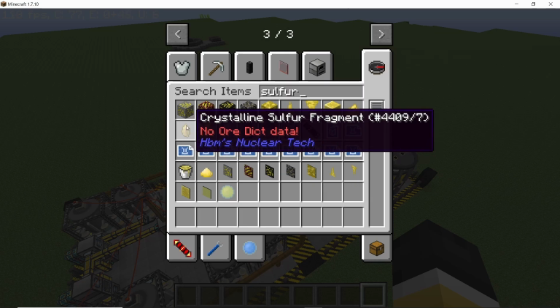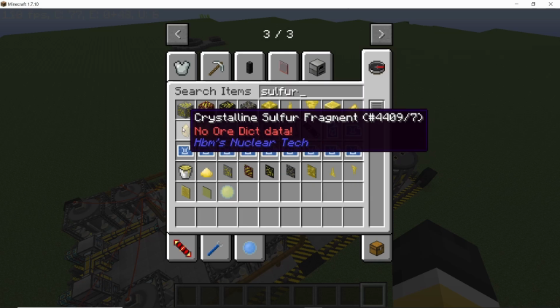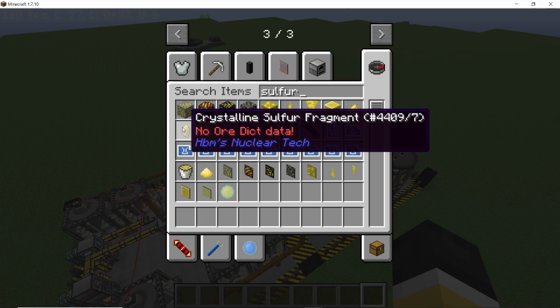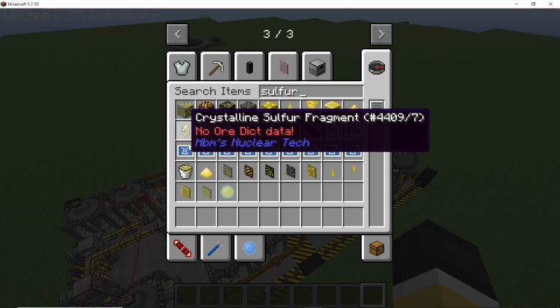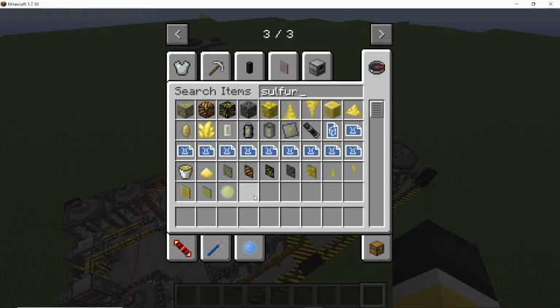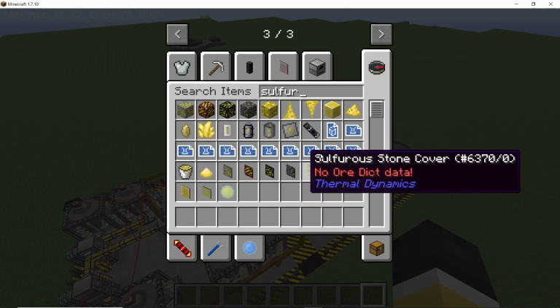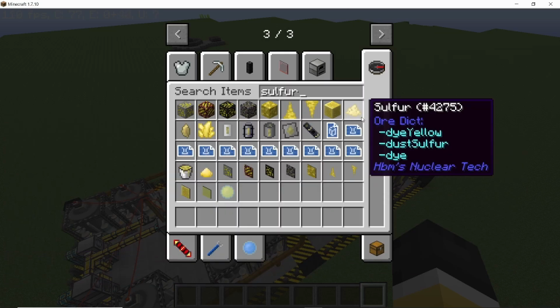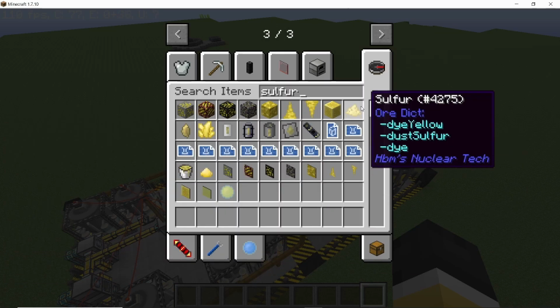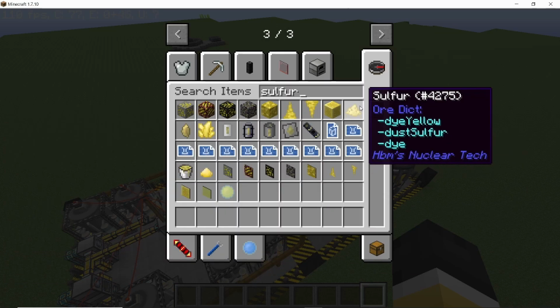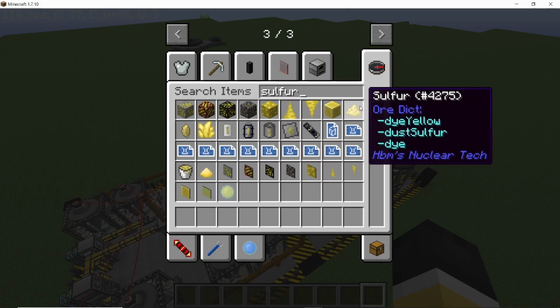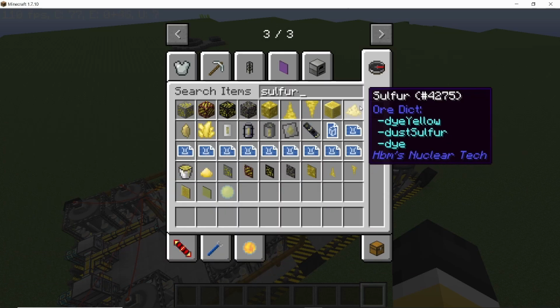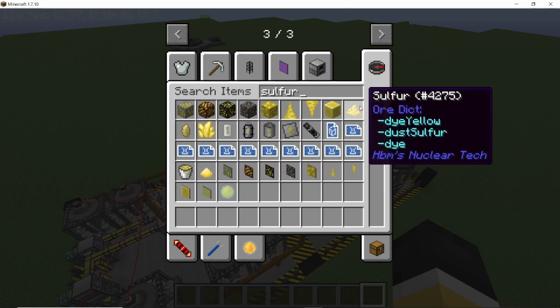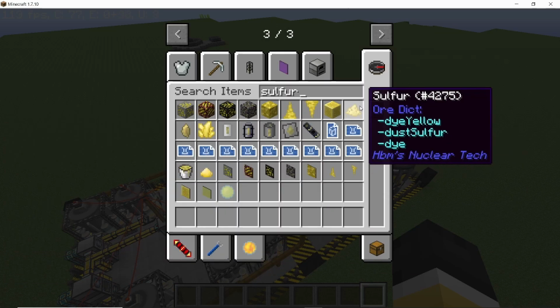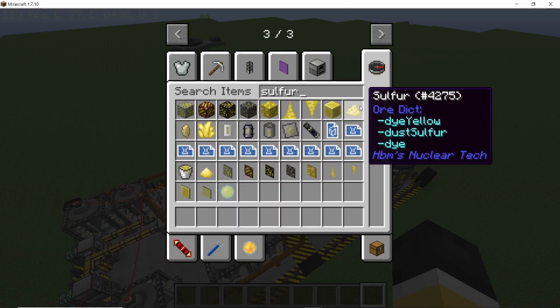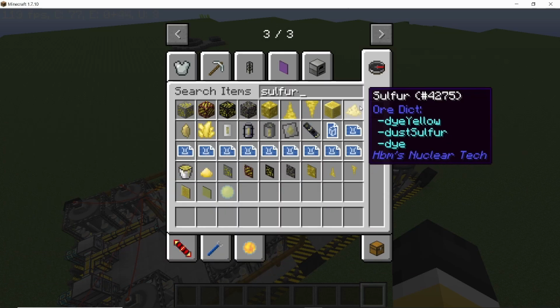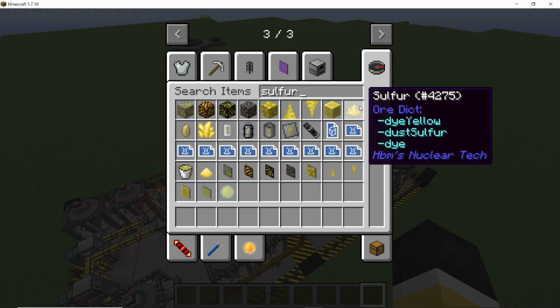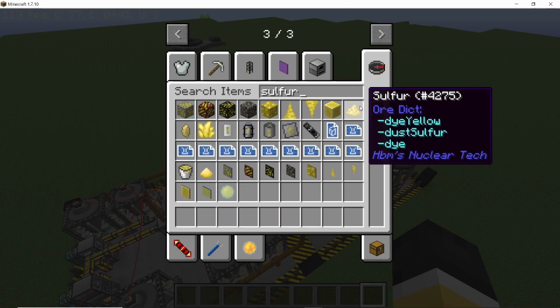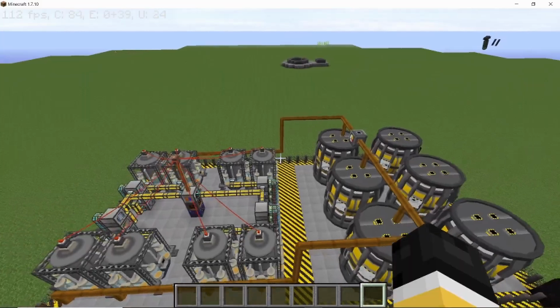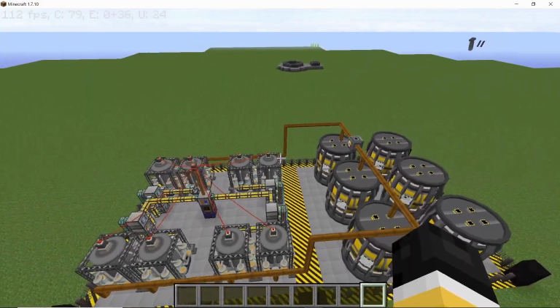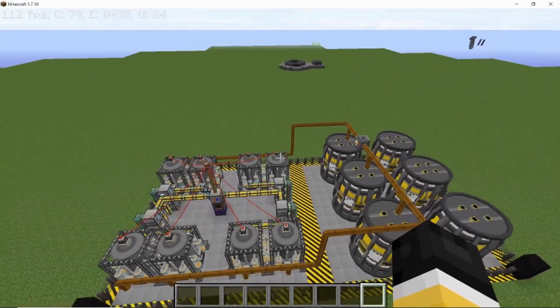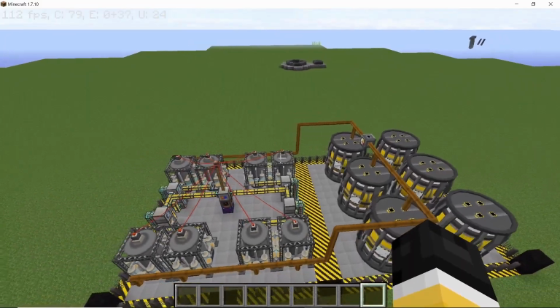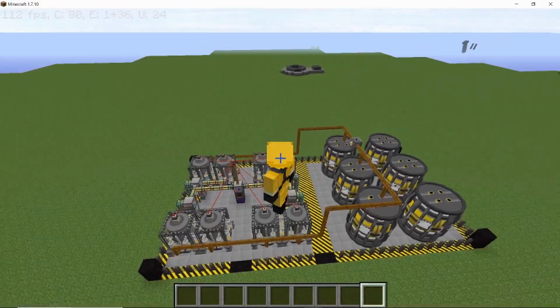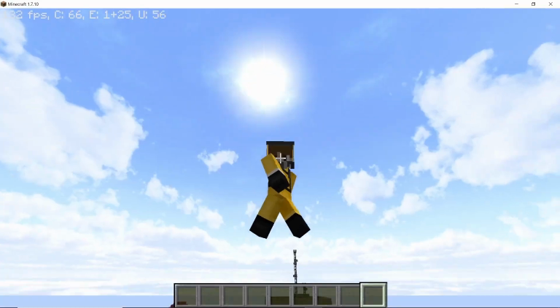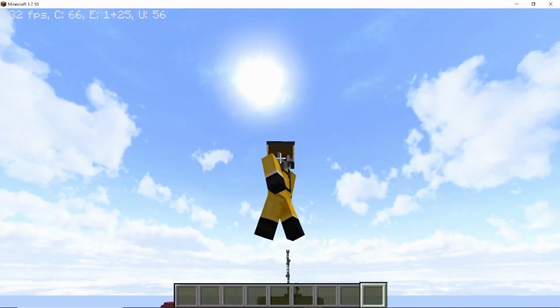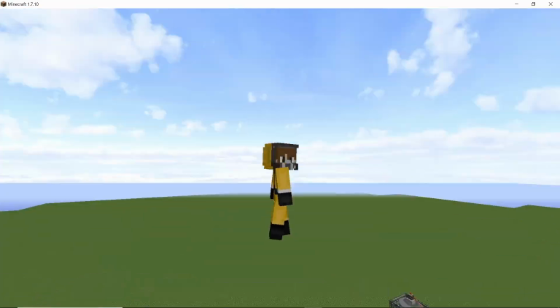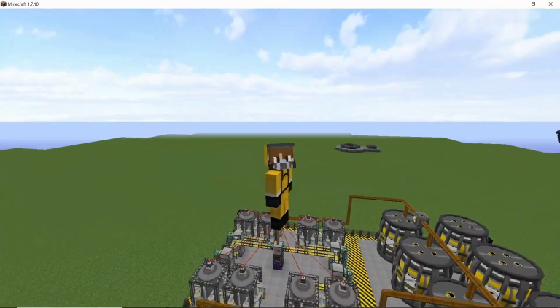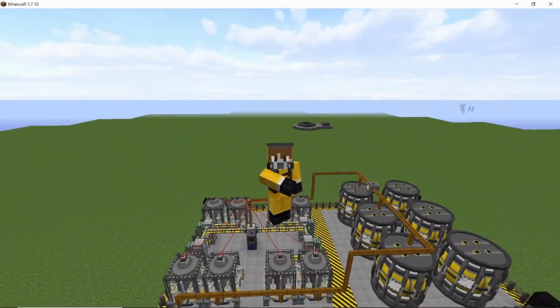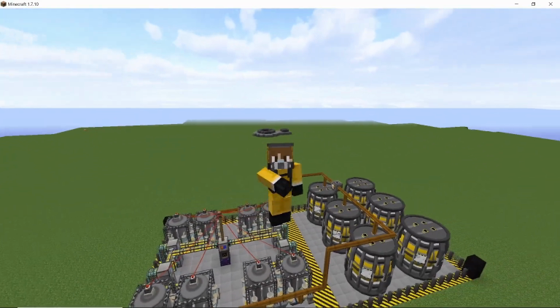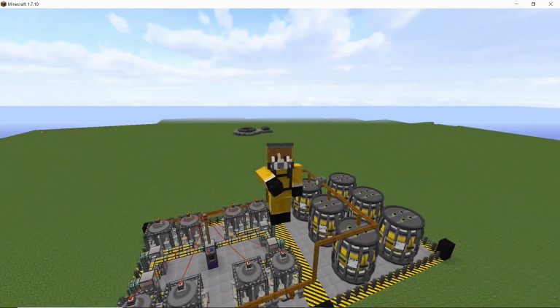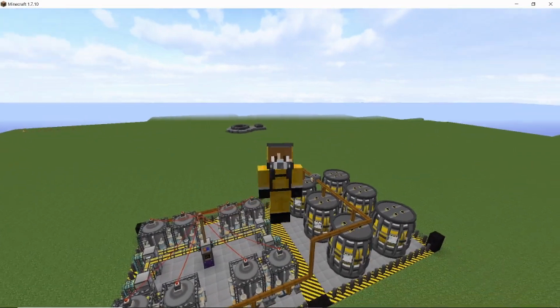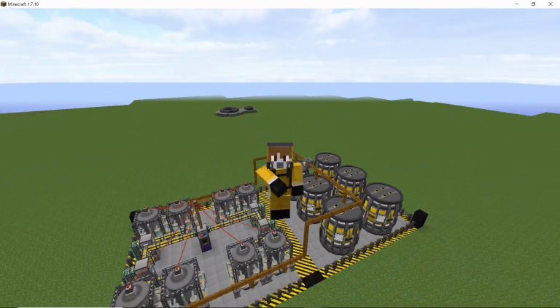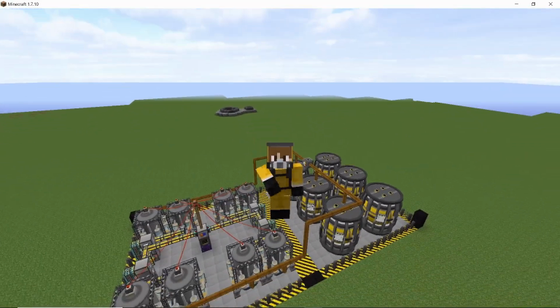Nitric acid is pretty easy to produce and in this video I'm going to show you this layout on how you can do it.